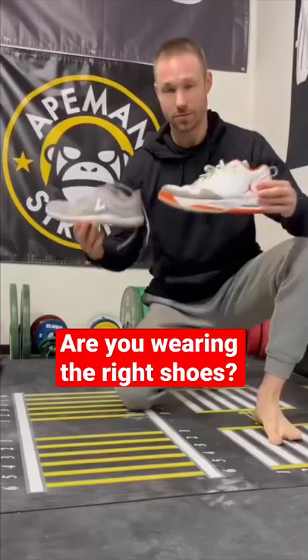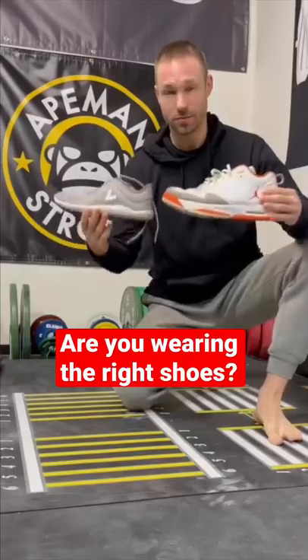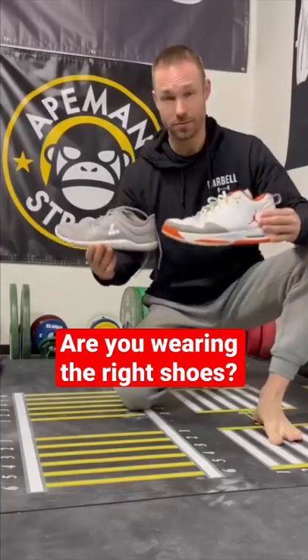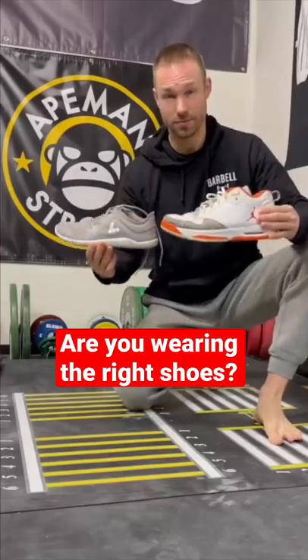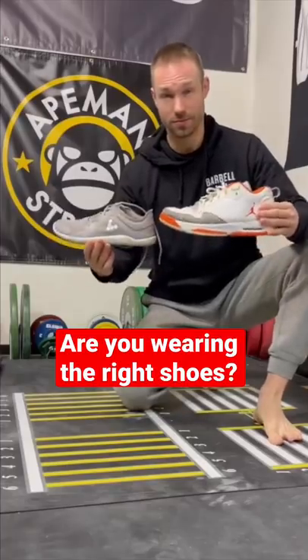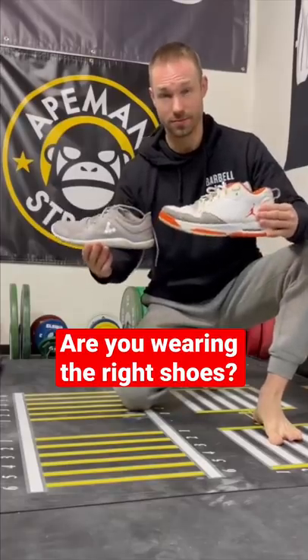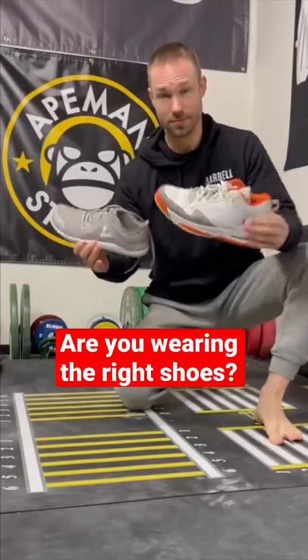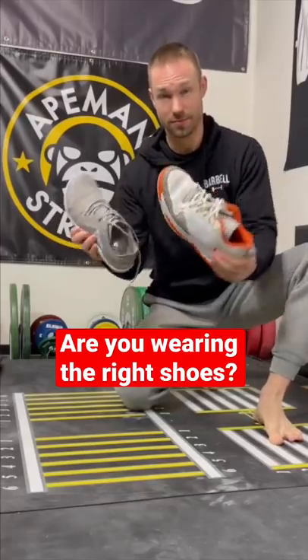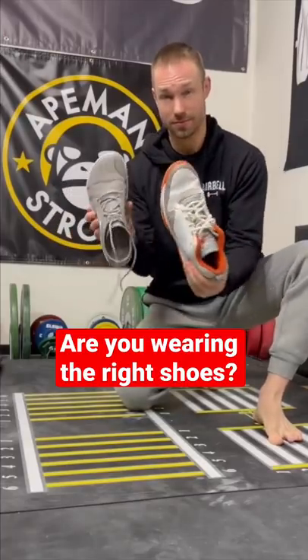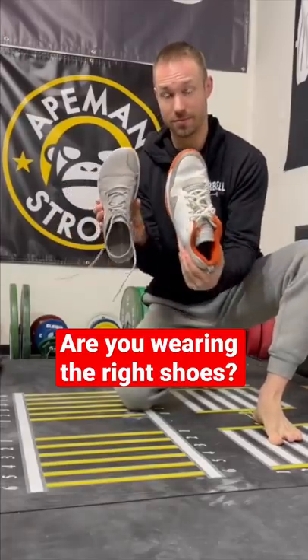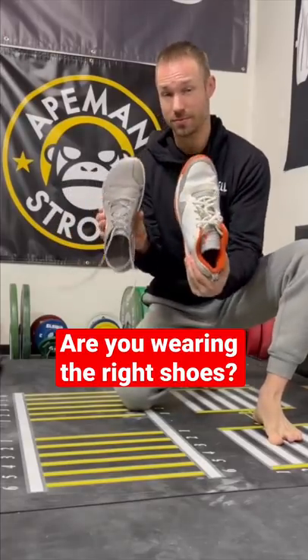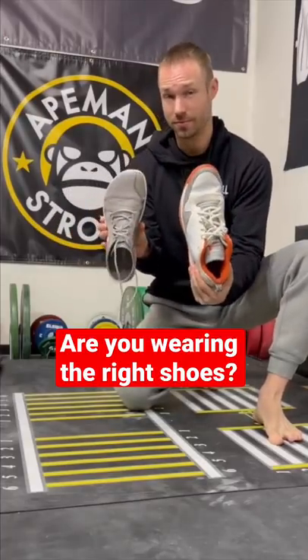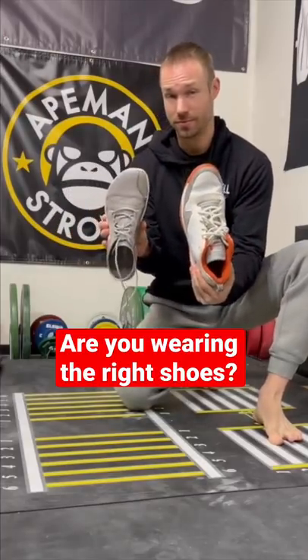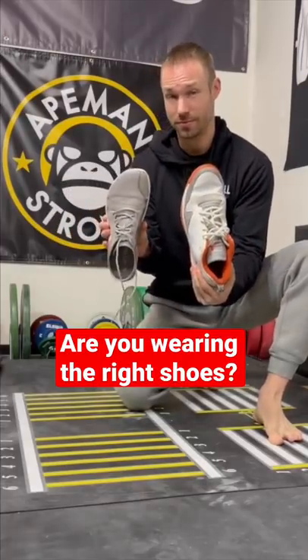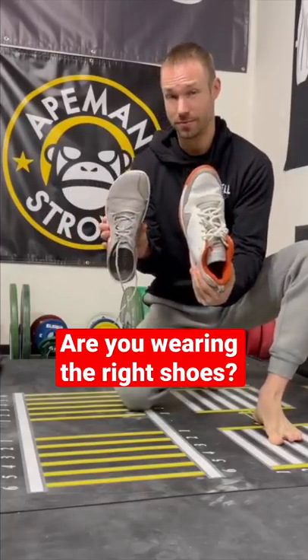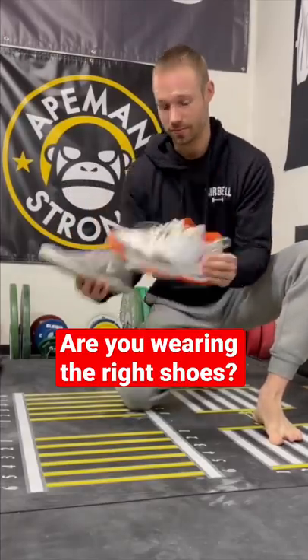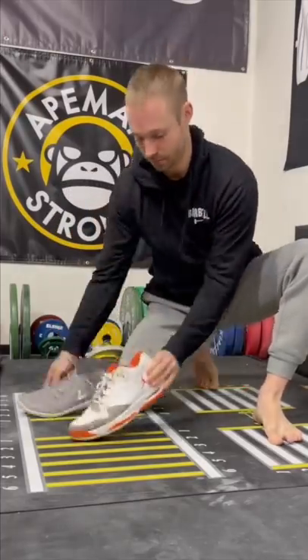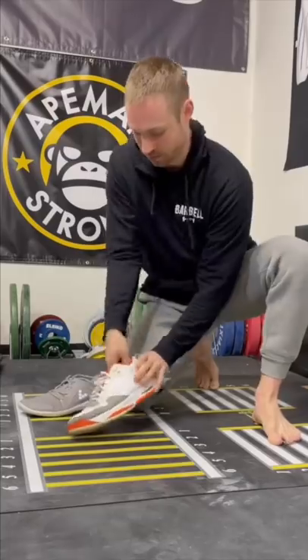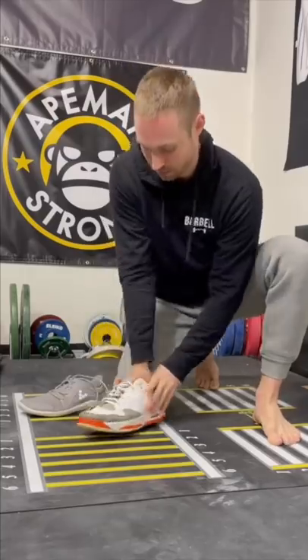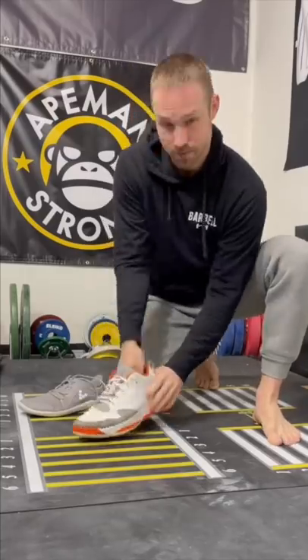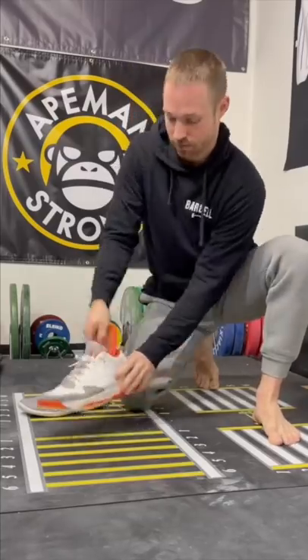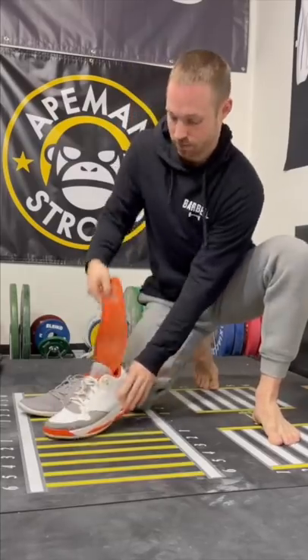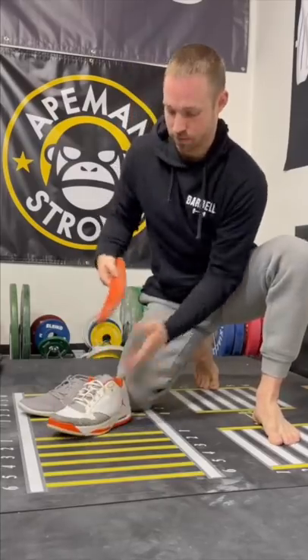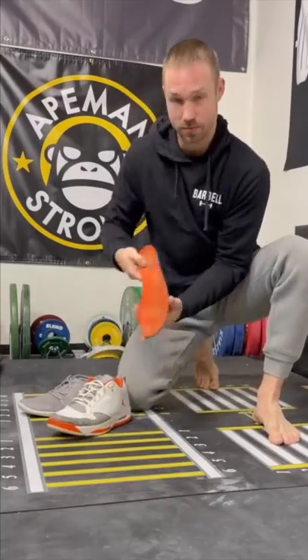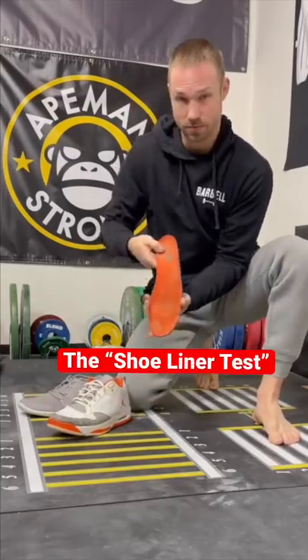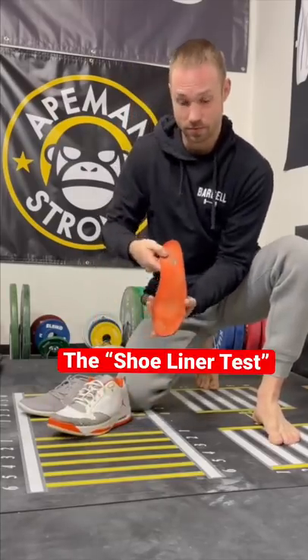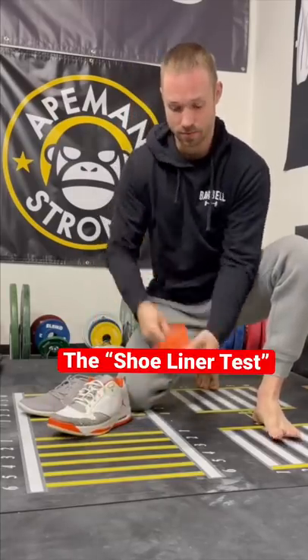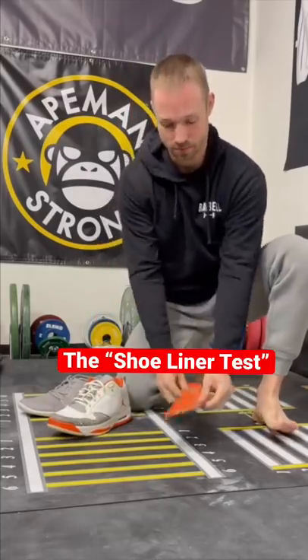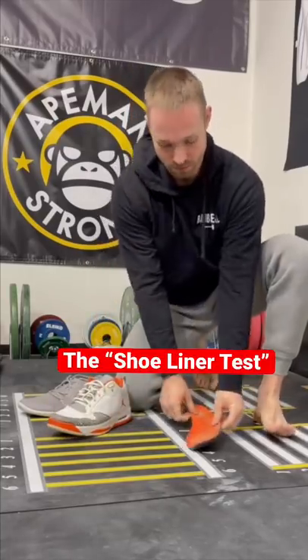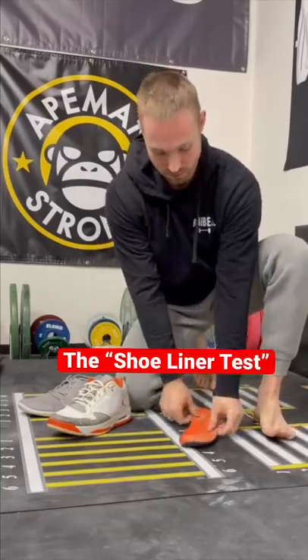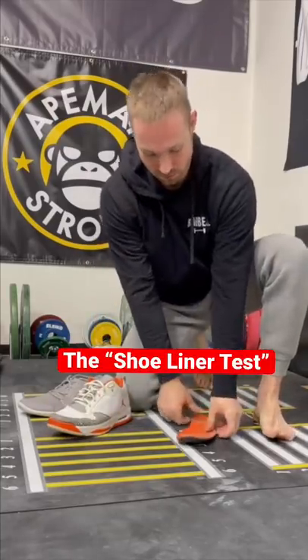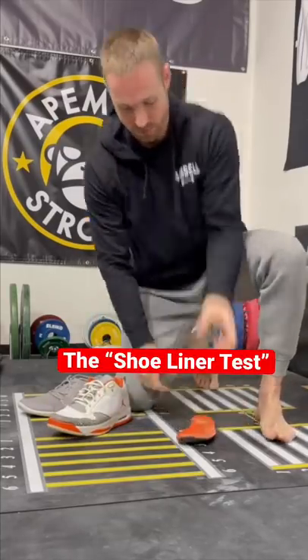Today I'm going to compare these two shoes to show you how to tell if a shoe is too narrow for your foot with something called the shoe liner test.